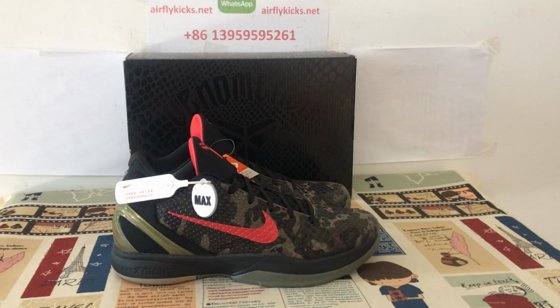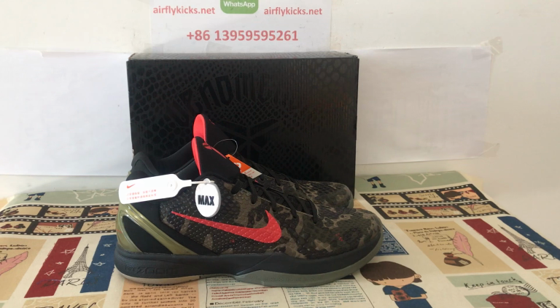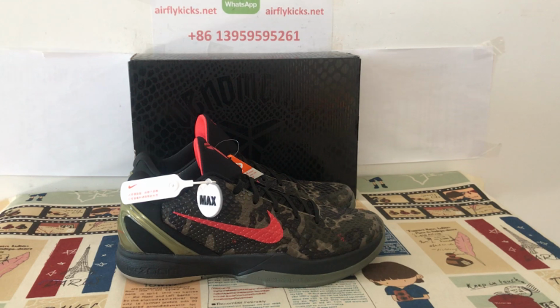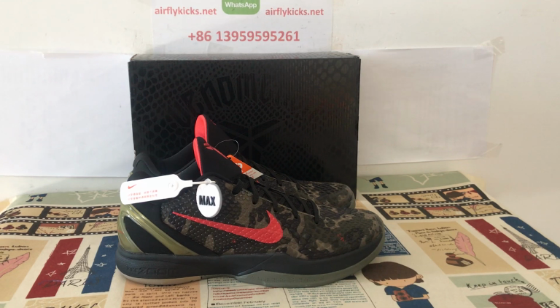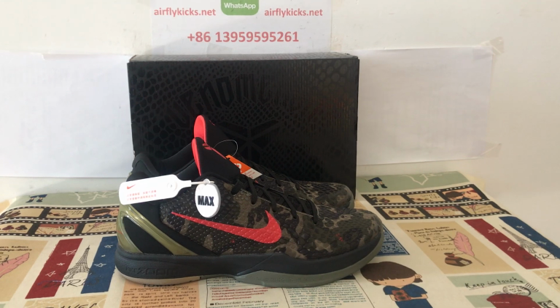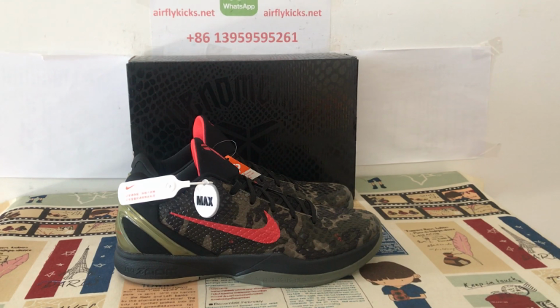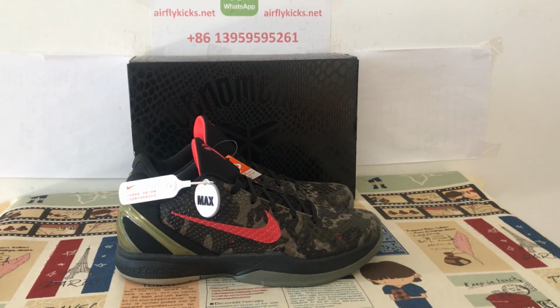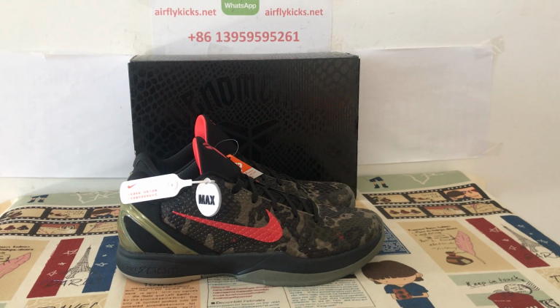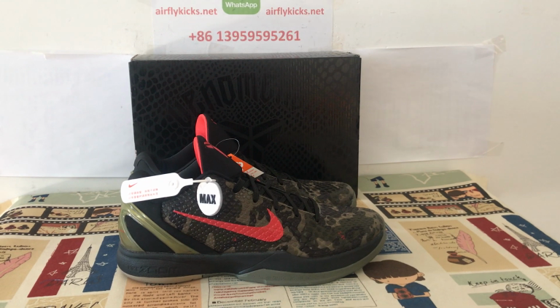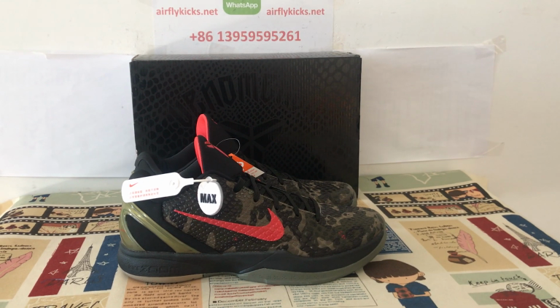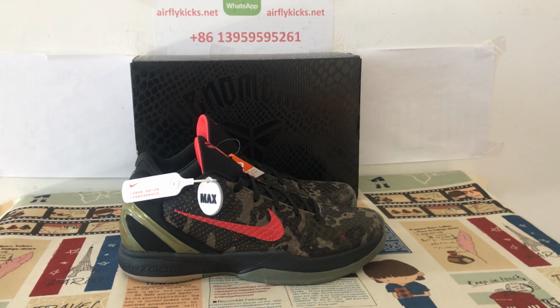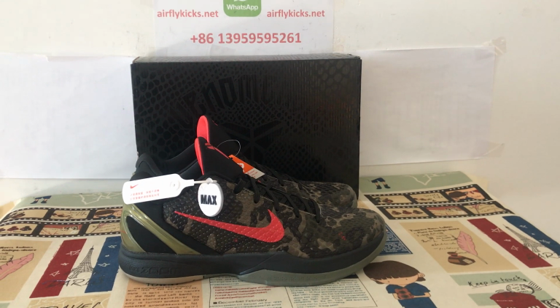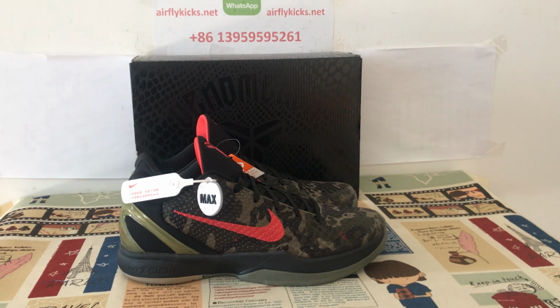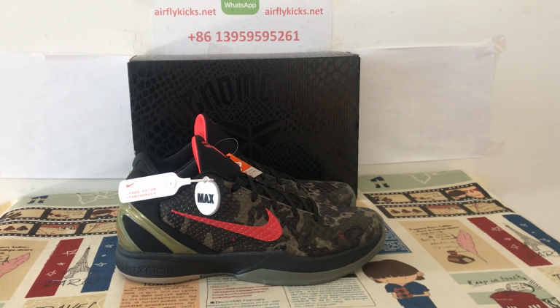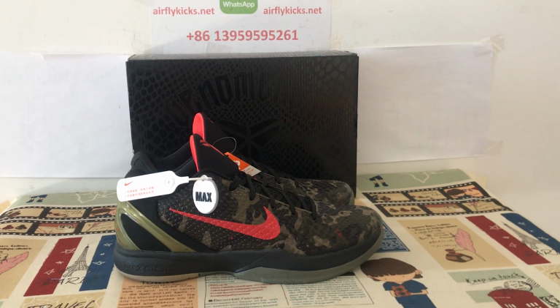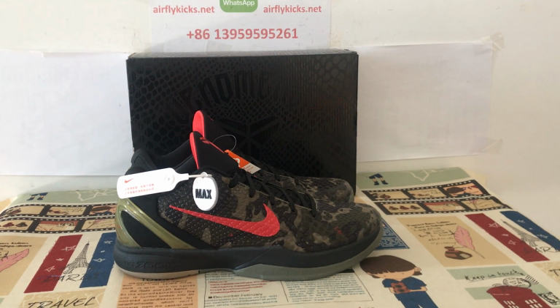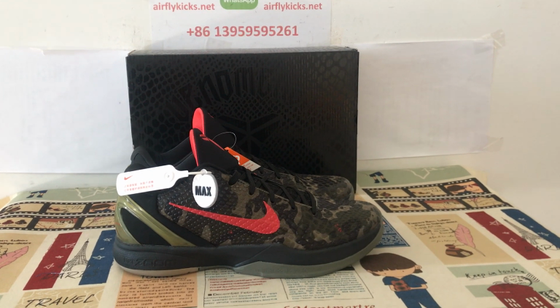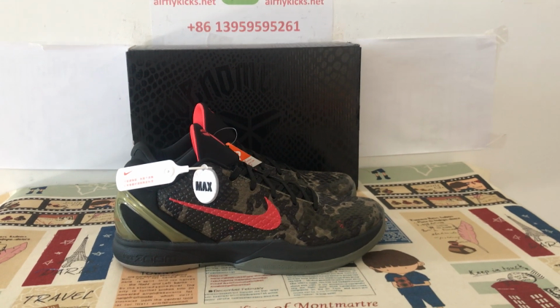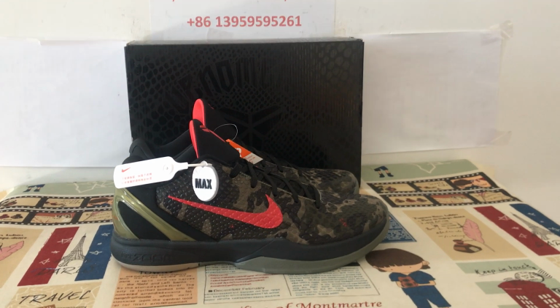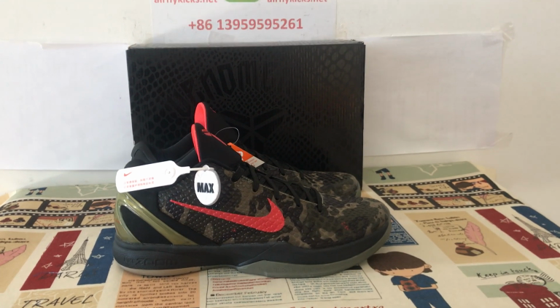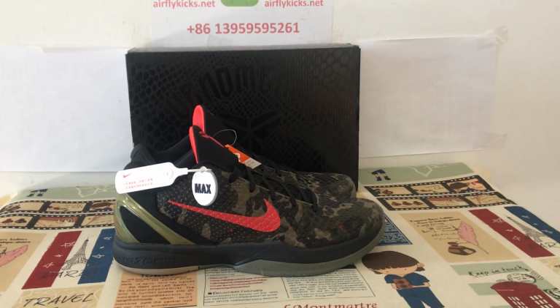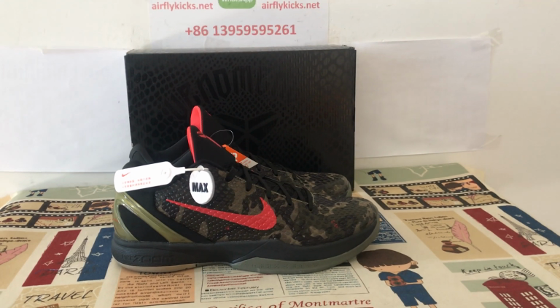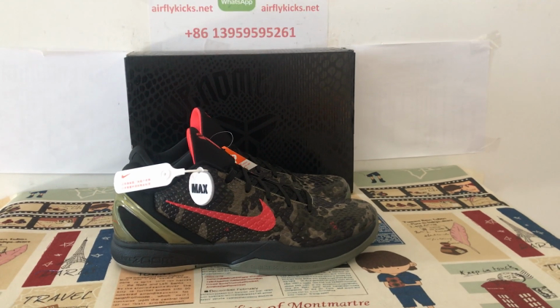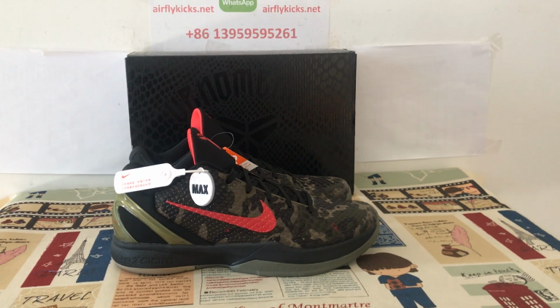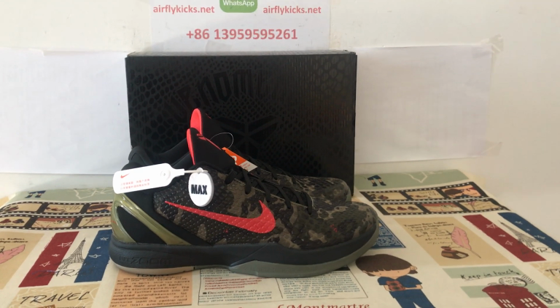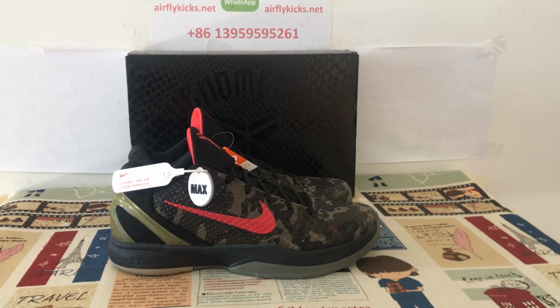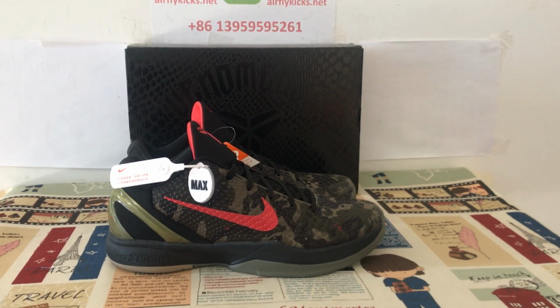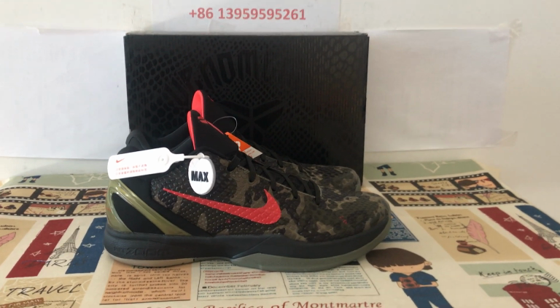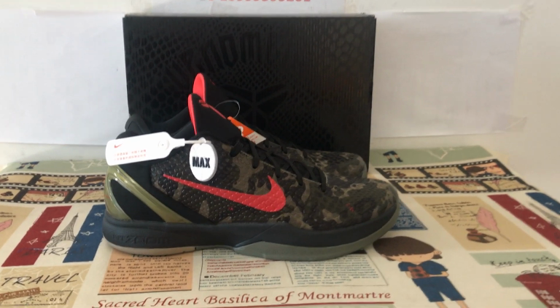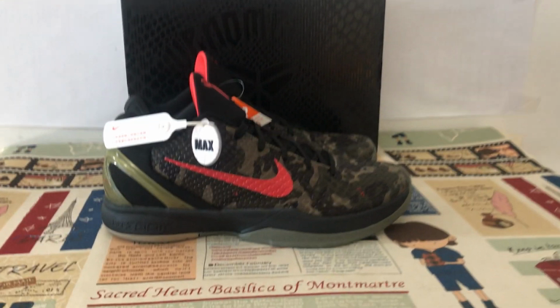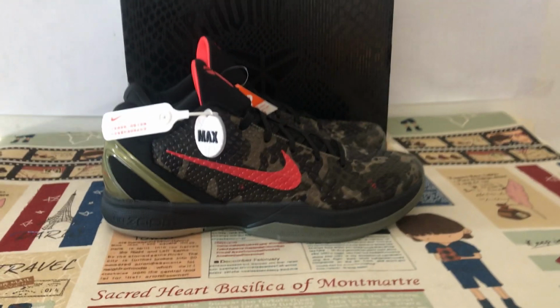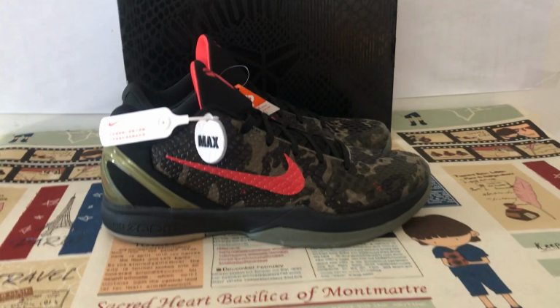Hello friends, today let me show you a new suit, a Kobe 6 Italian camo.